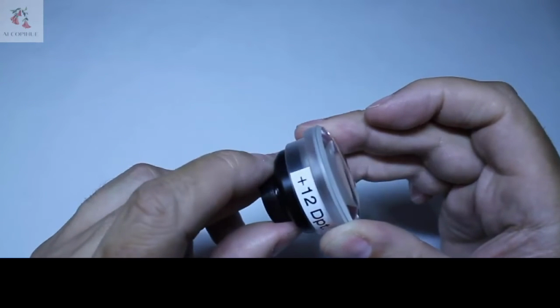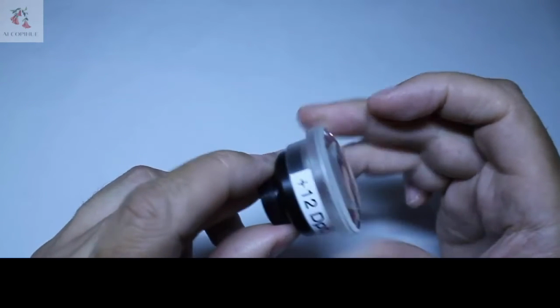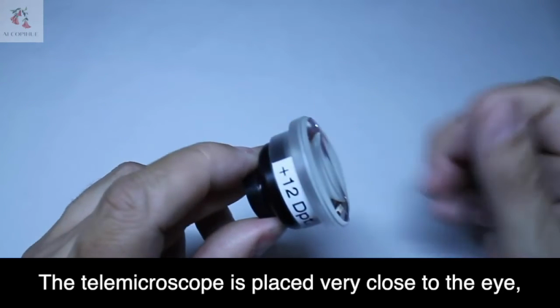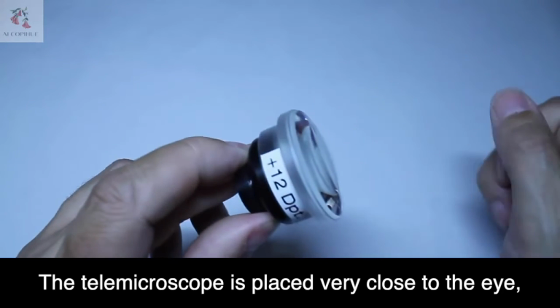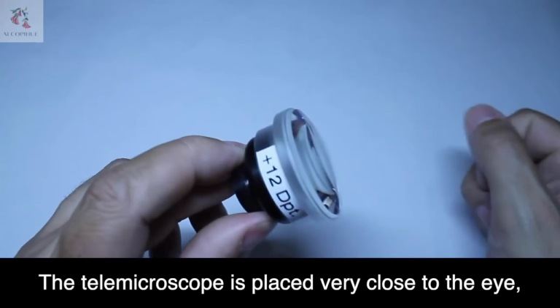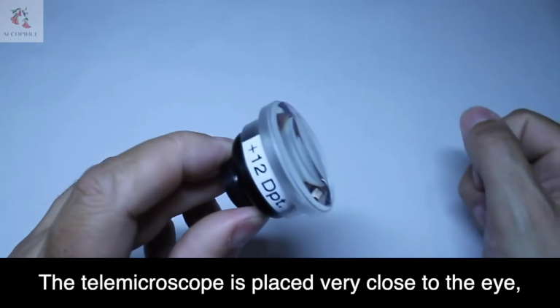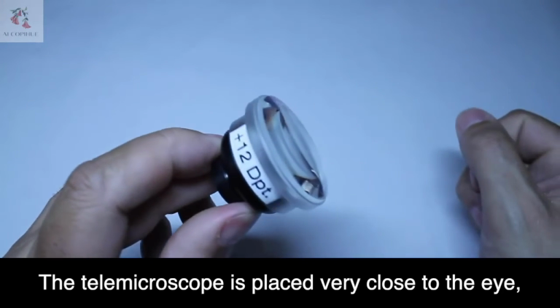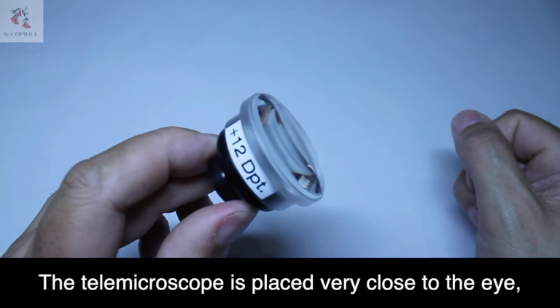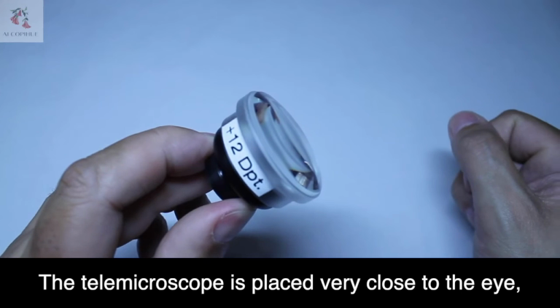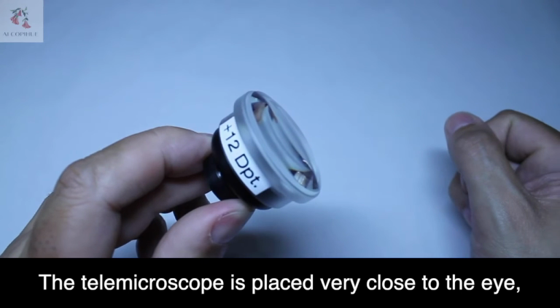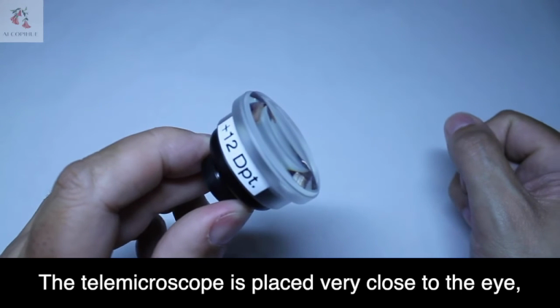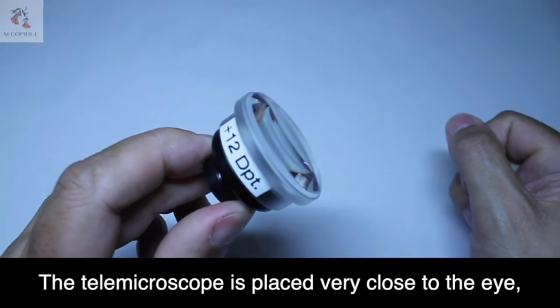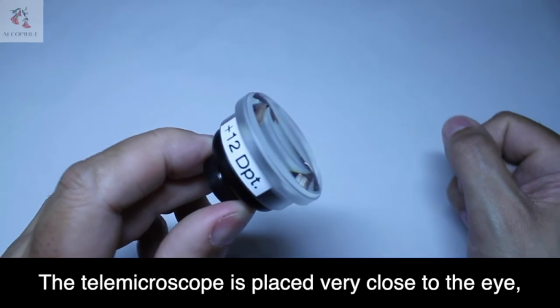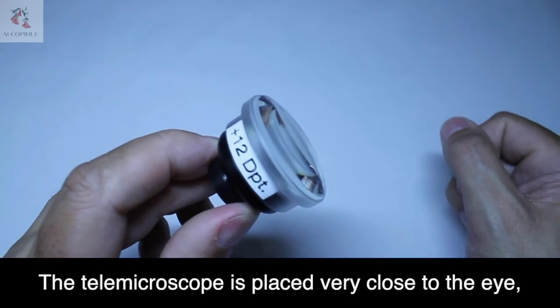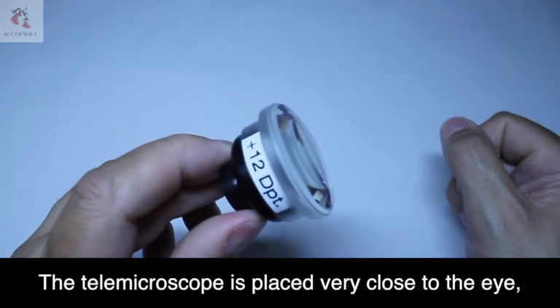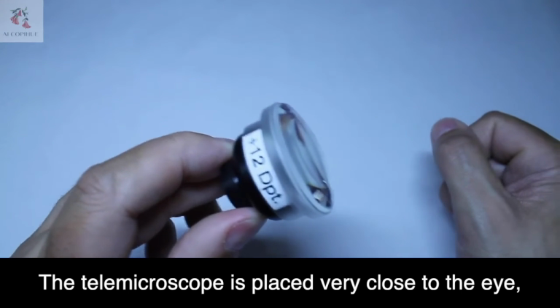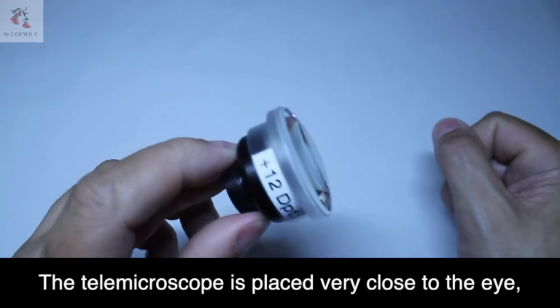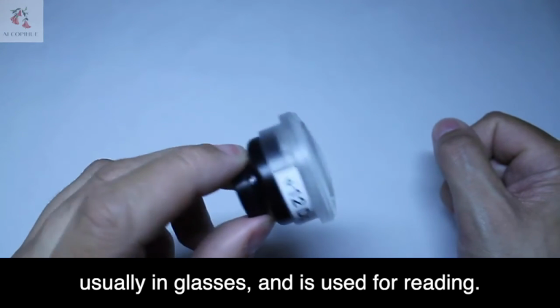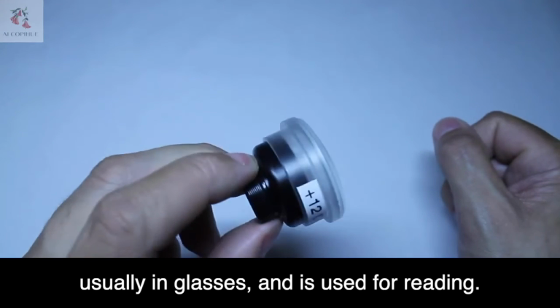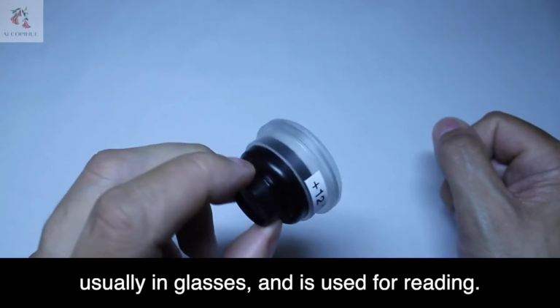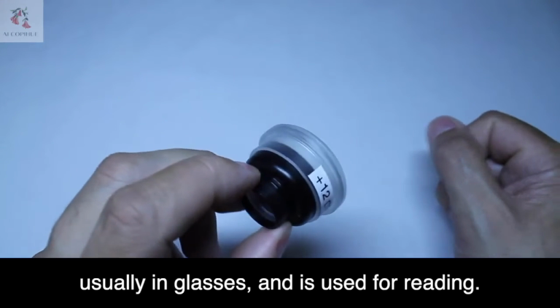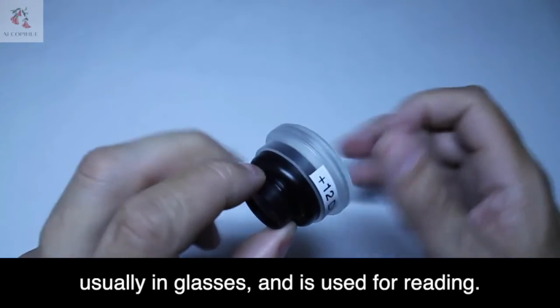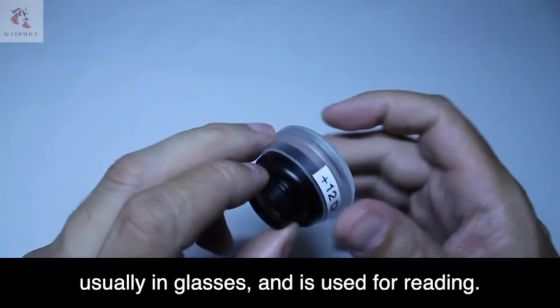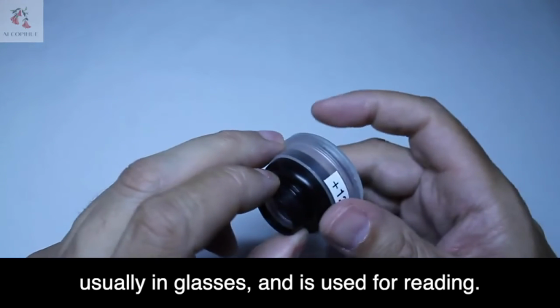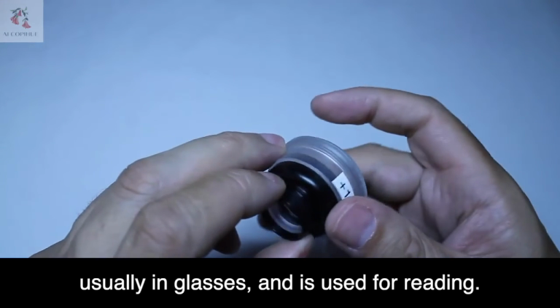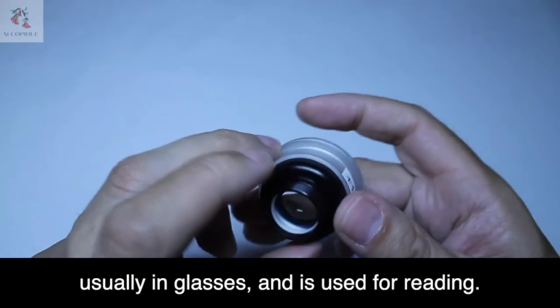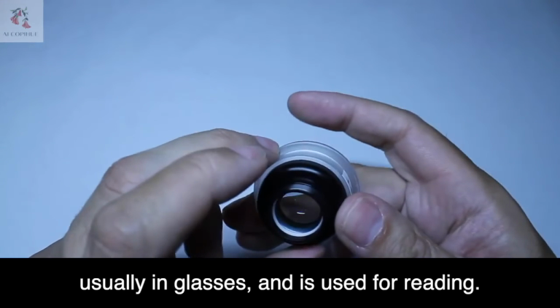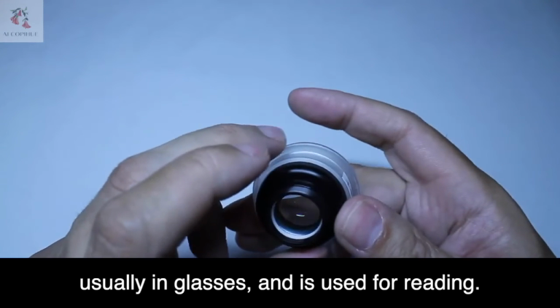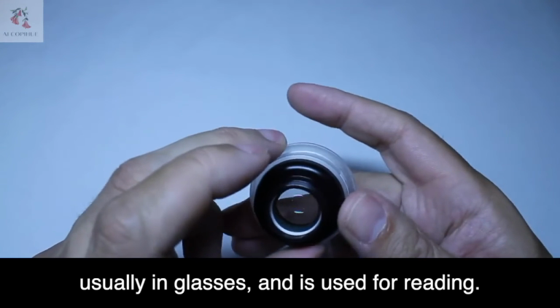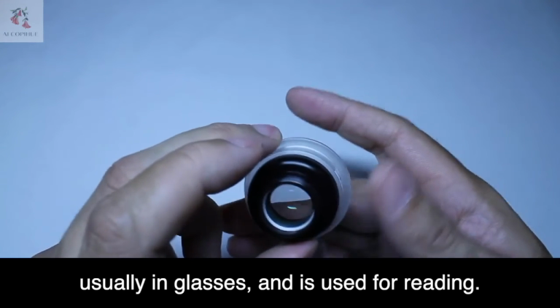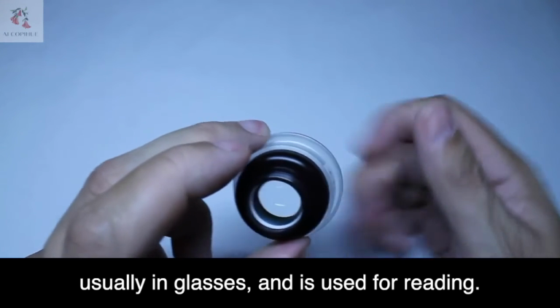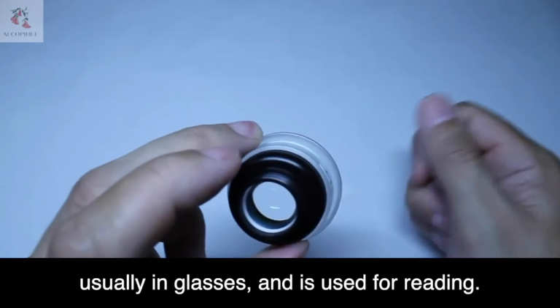The telemicroscope is placed very close to the eye, usually in glasses, and is used for reading.